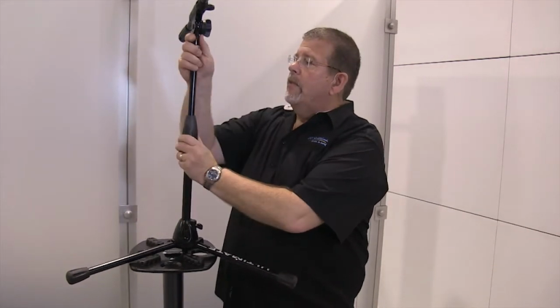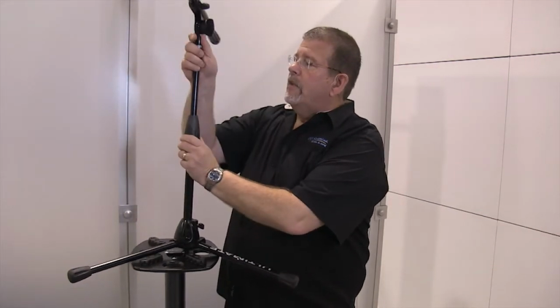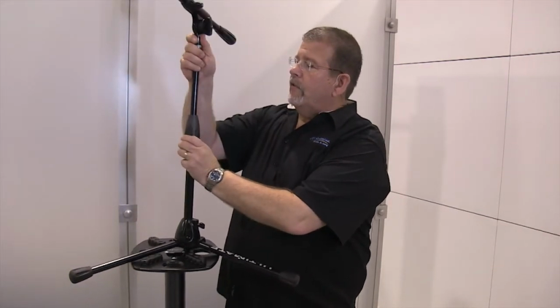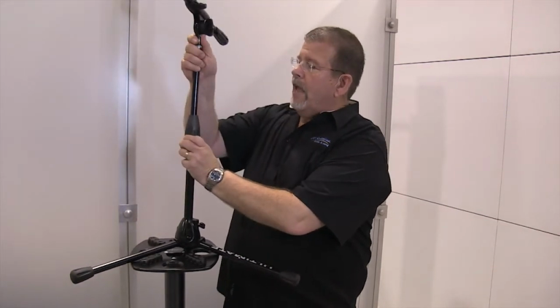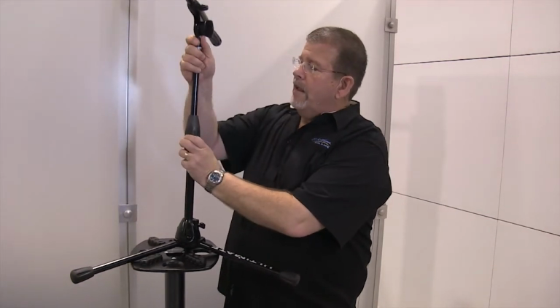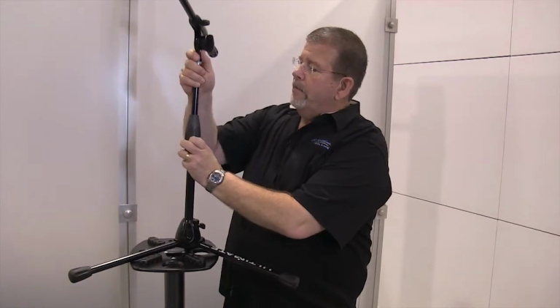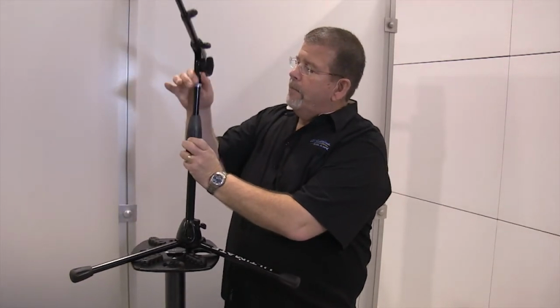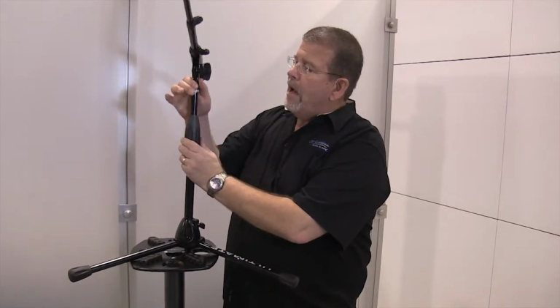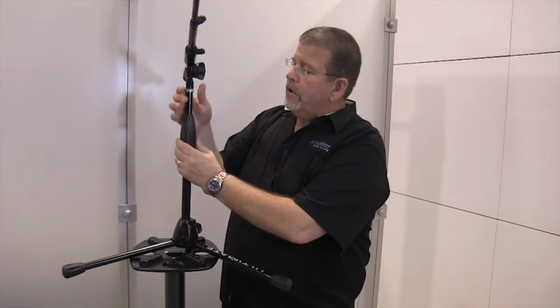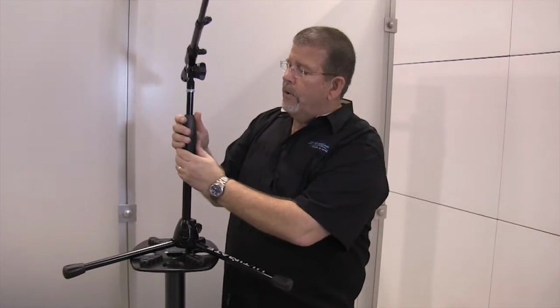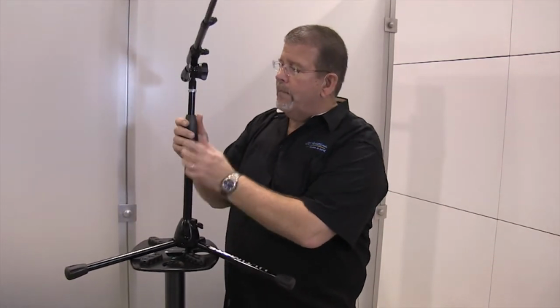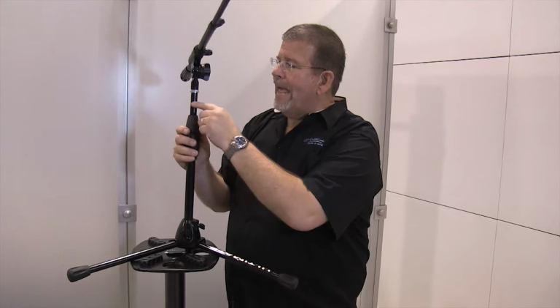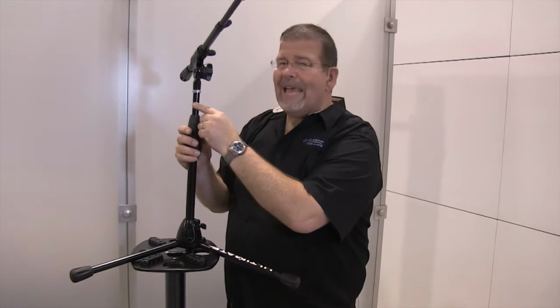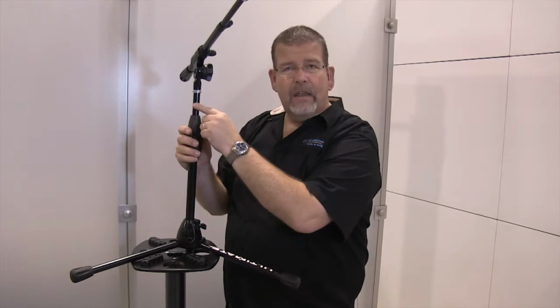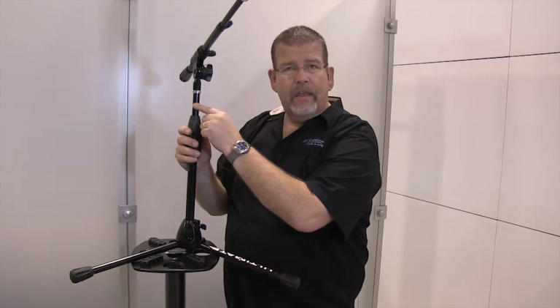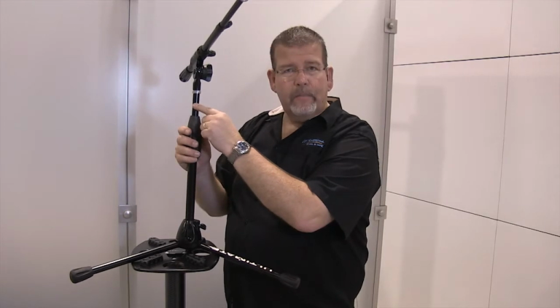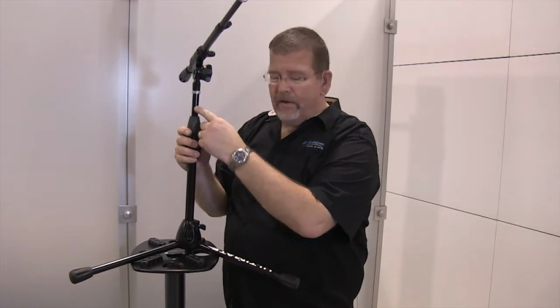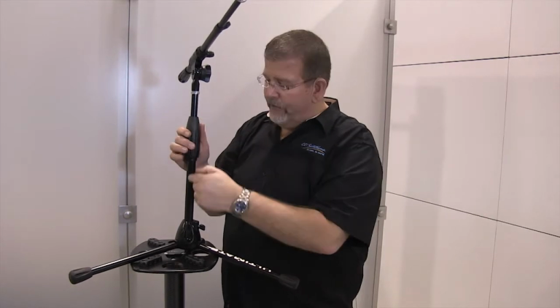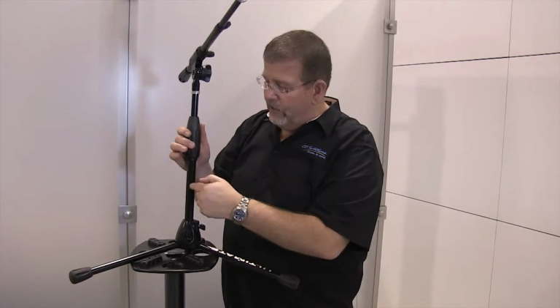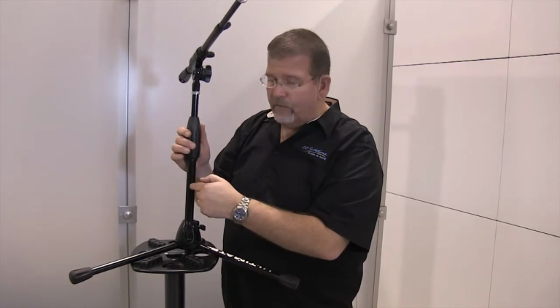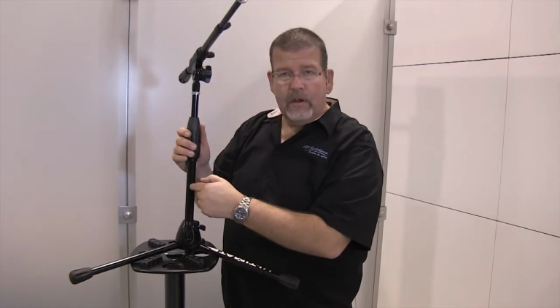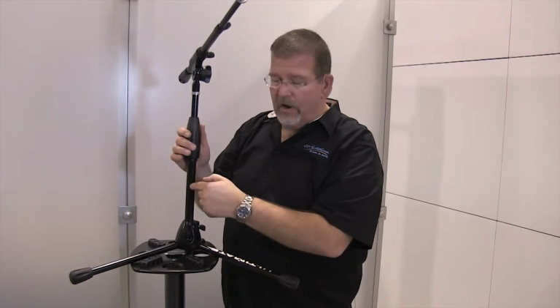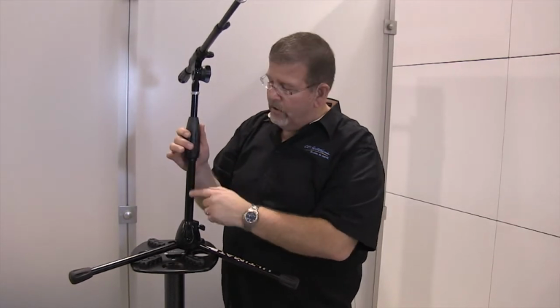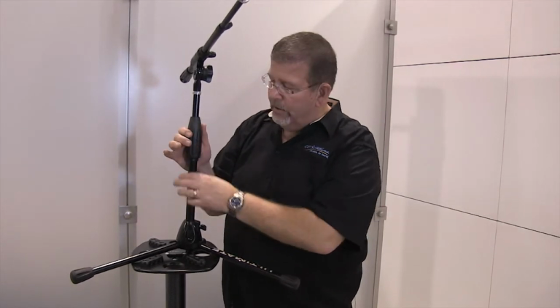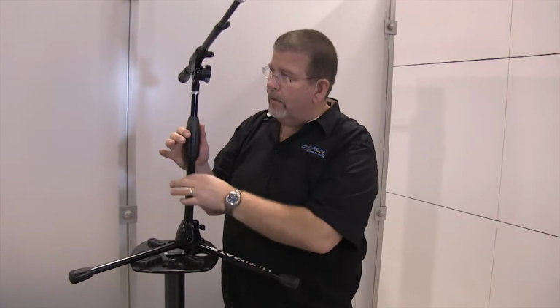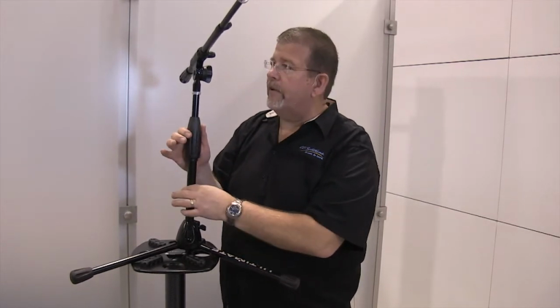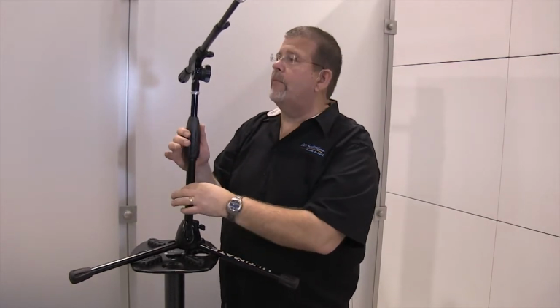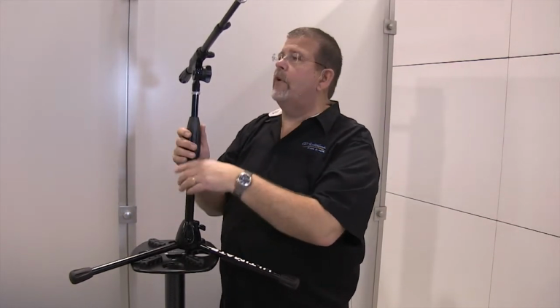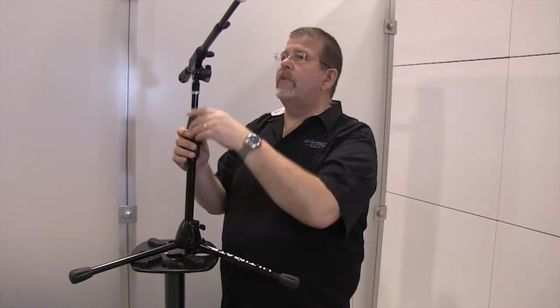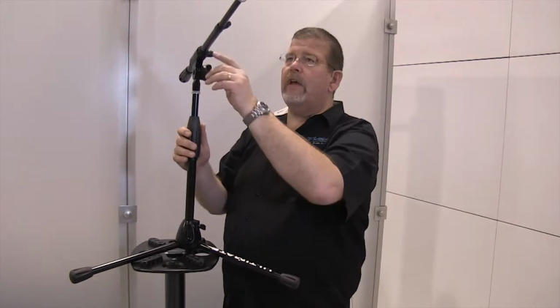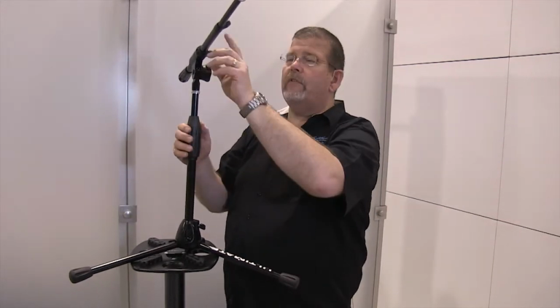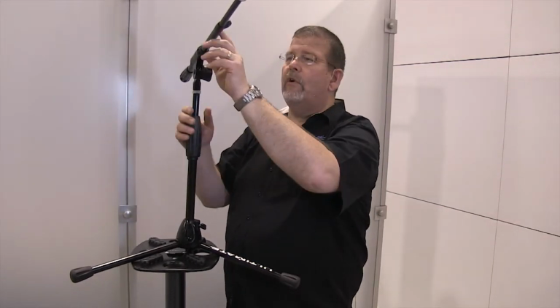This is a powder coated black anodized matte finish — very, very durable, like I said, with the oversized tube.